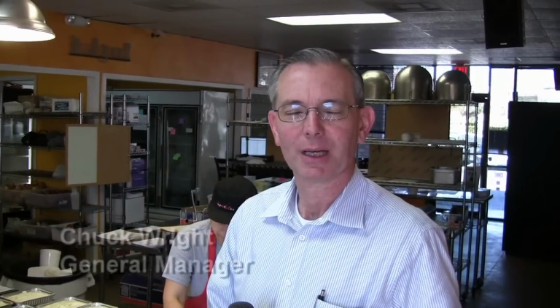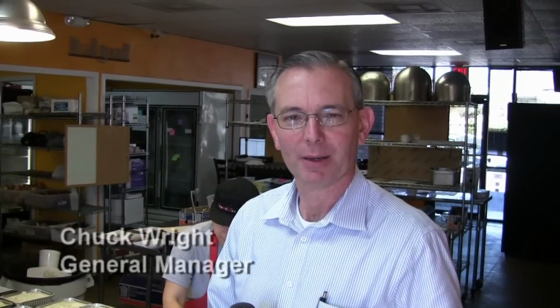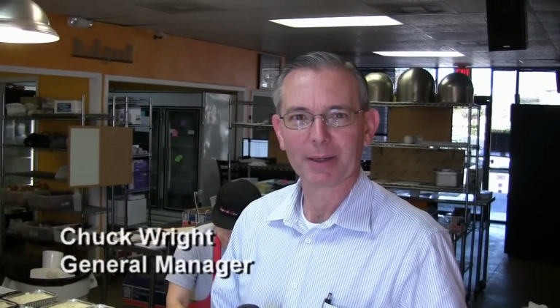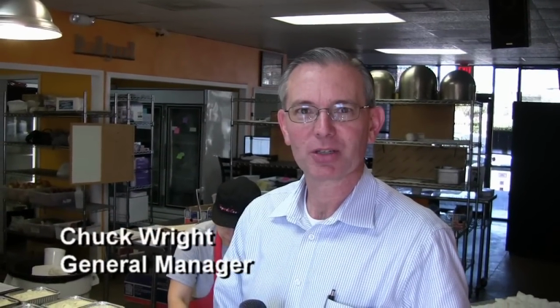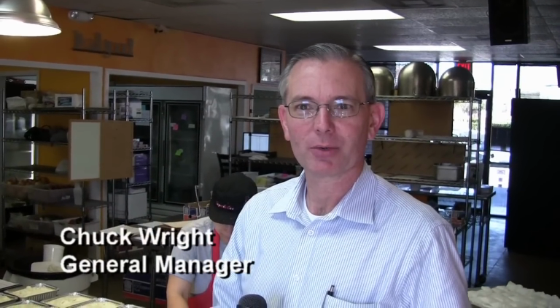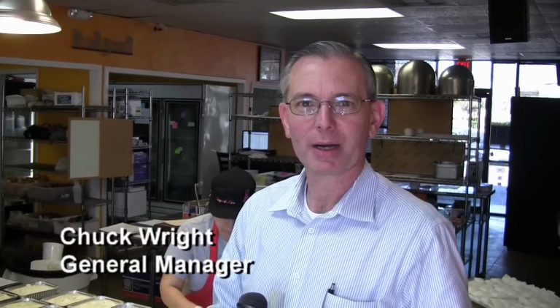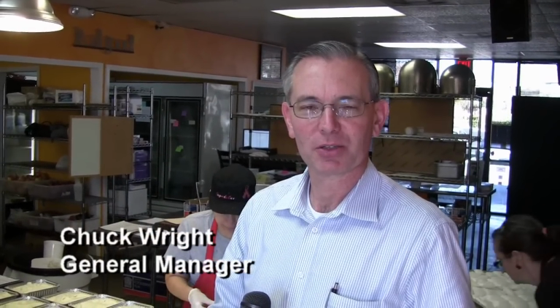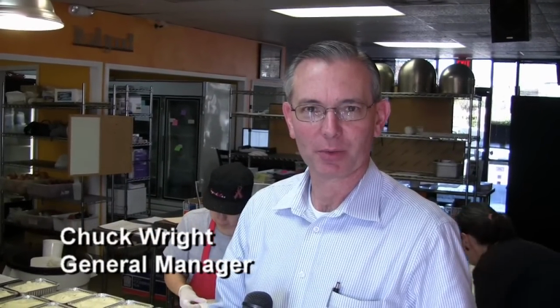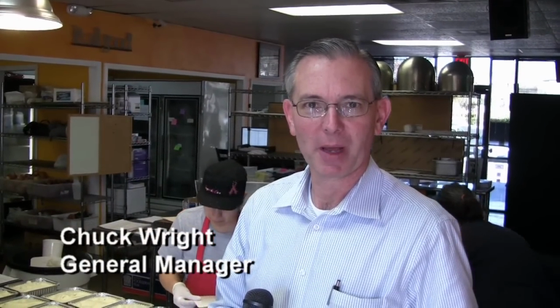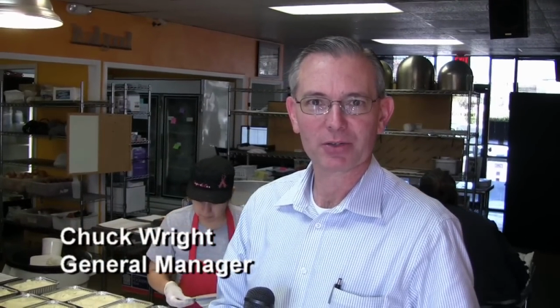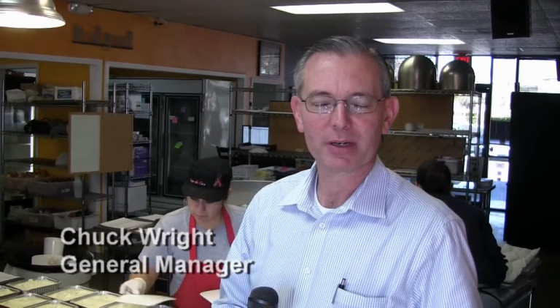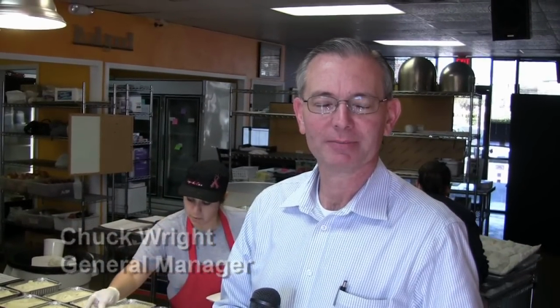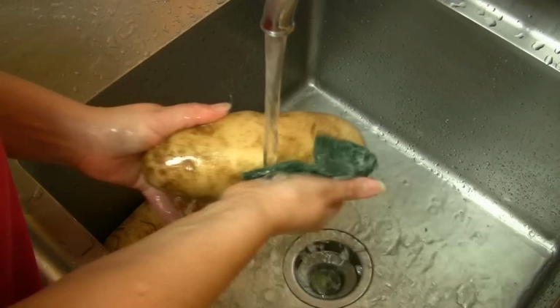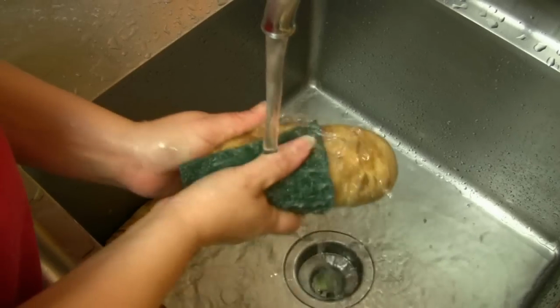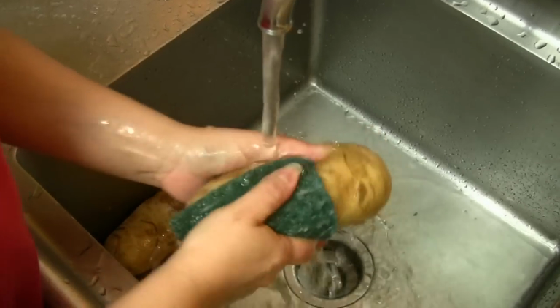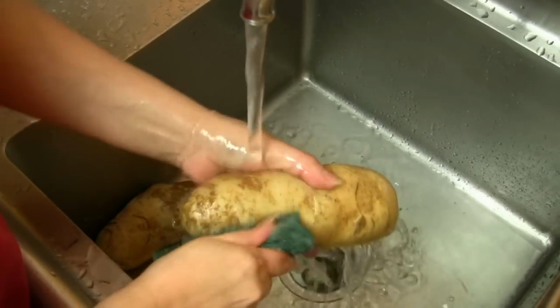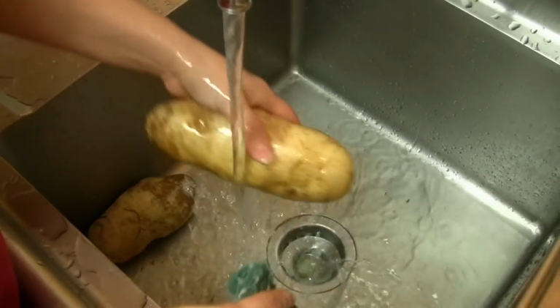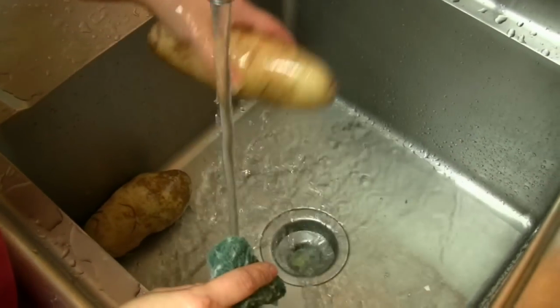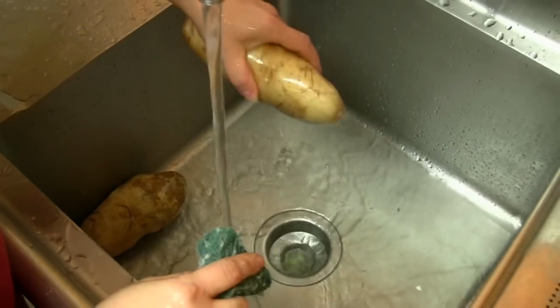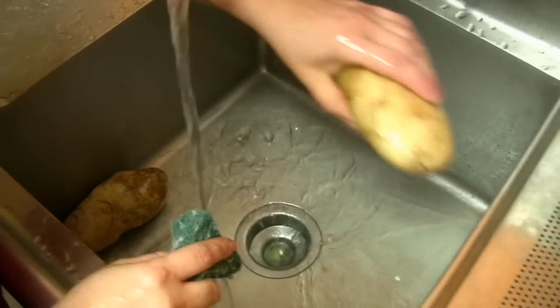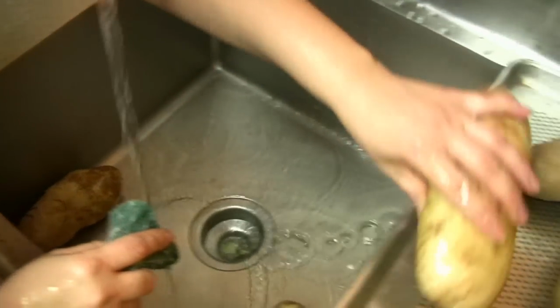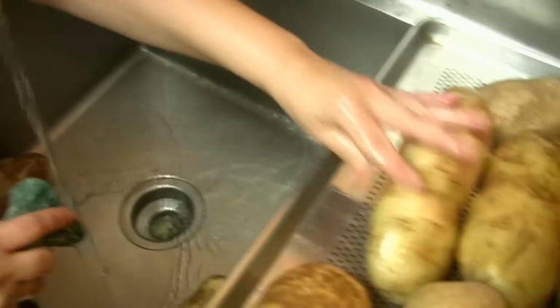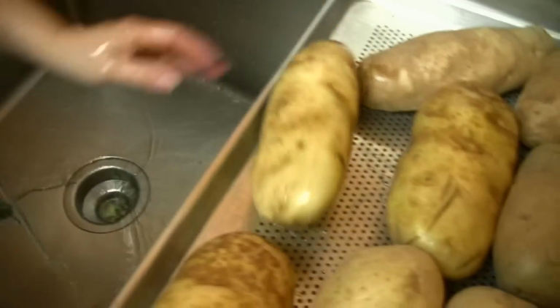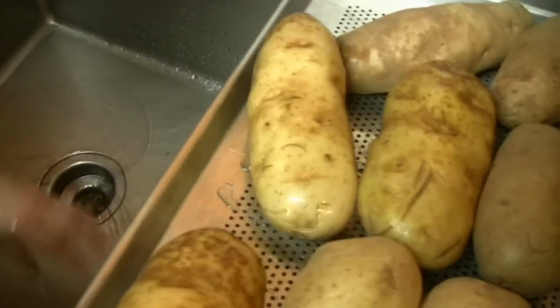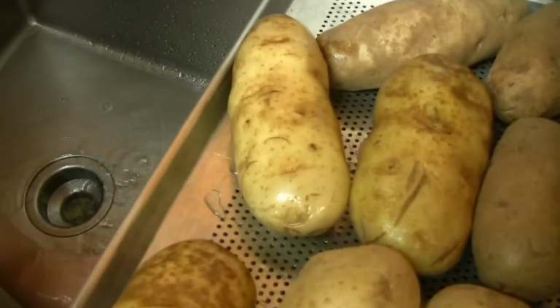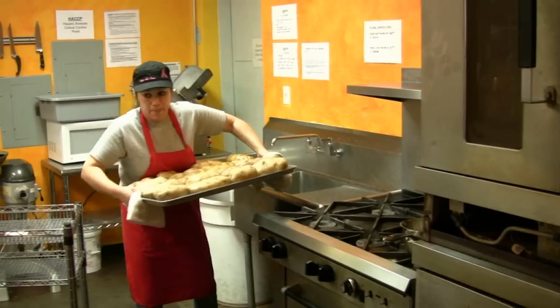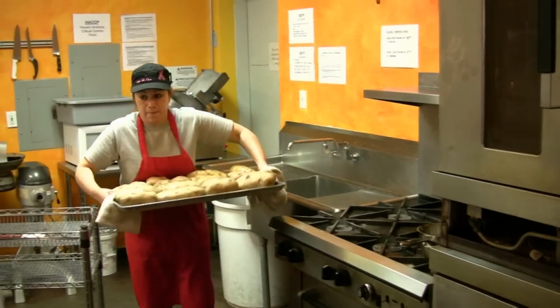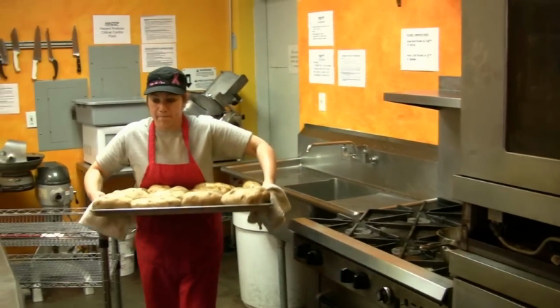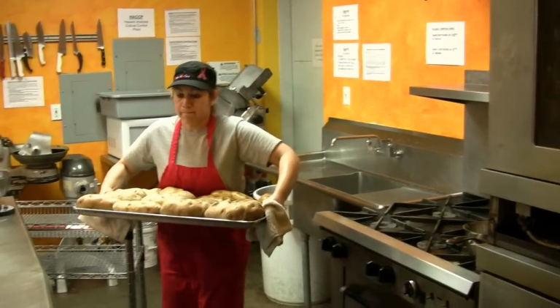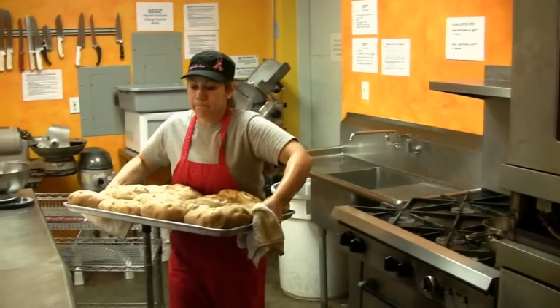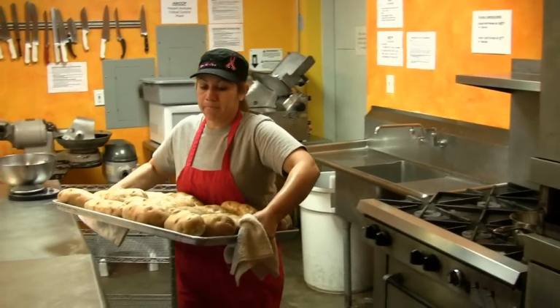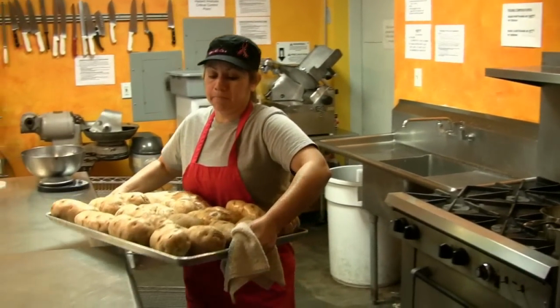My name is Chuck Wright. I'm the general manager here. Today we're preparing our homemade mashed potatoes. We start them from scratch.